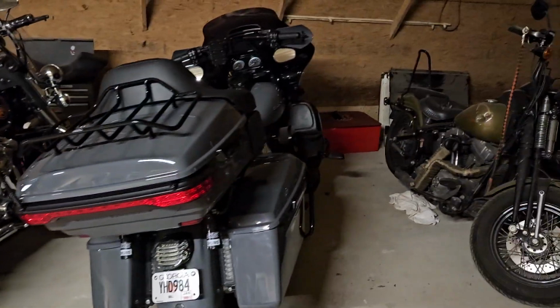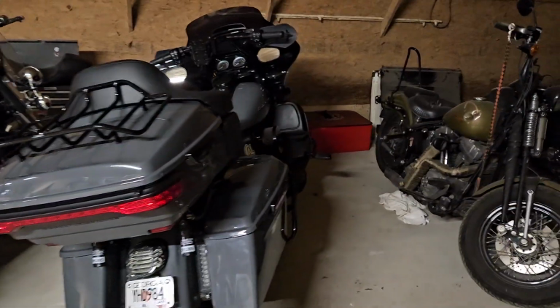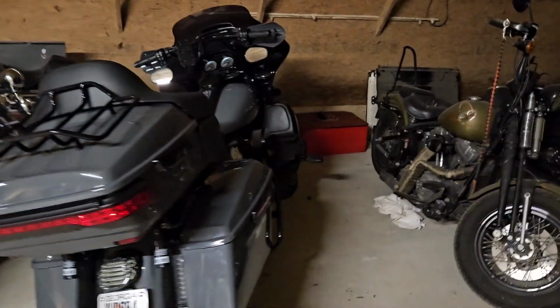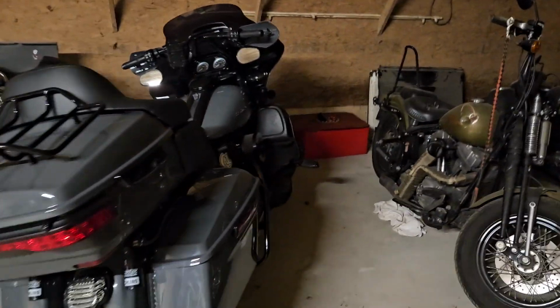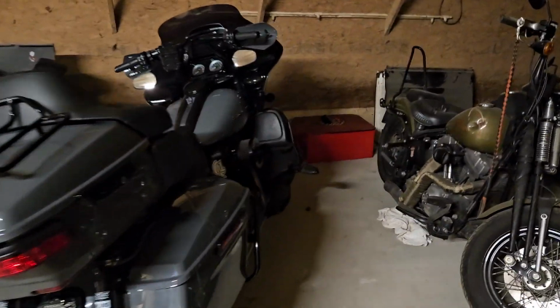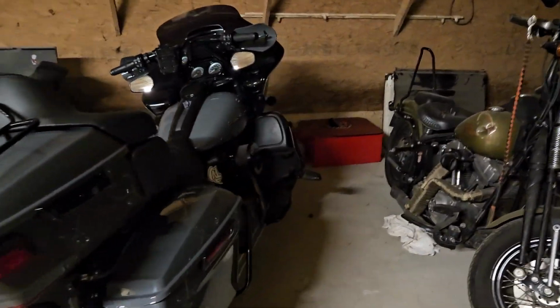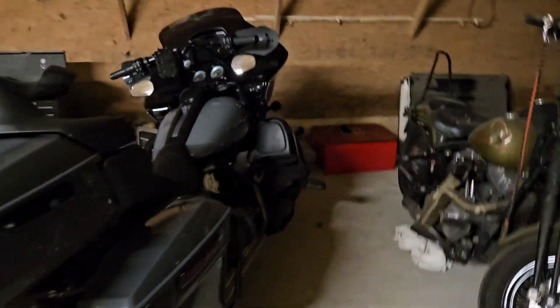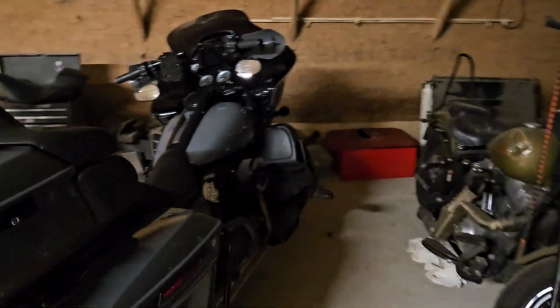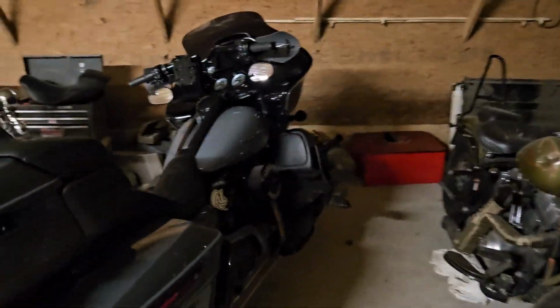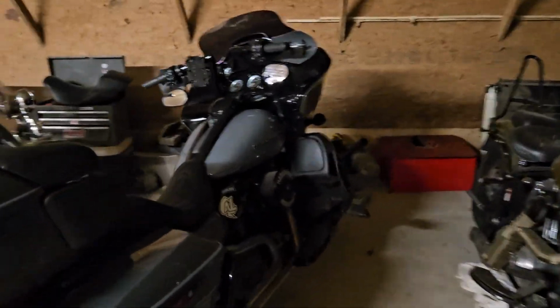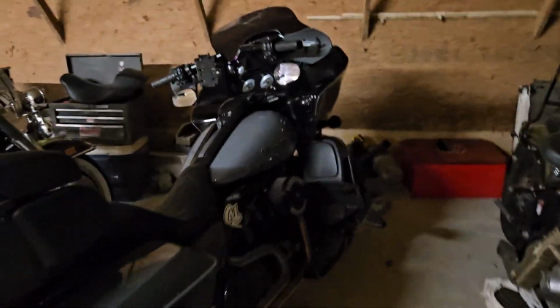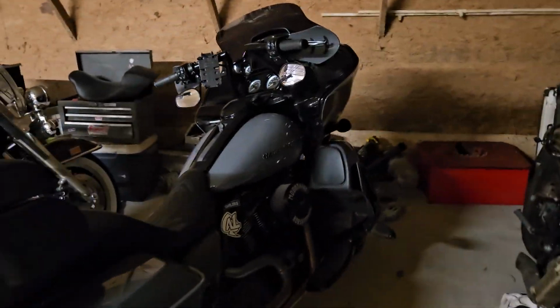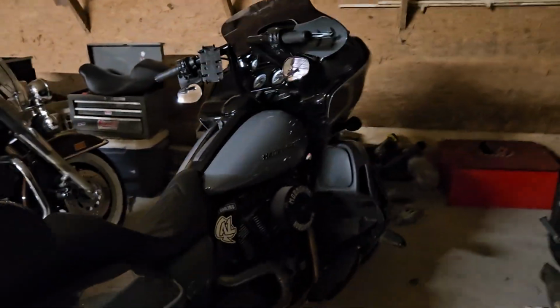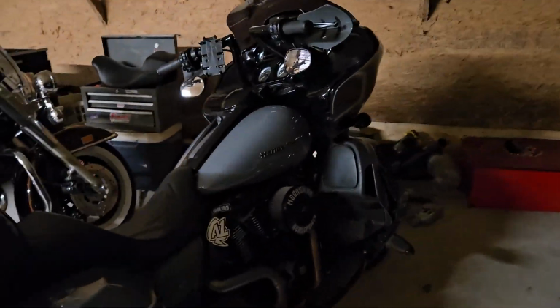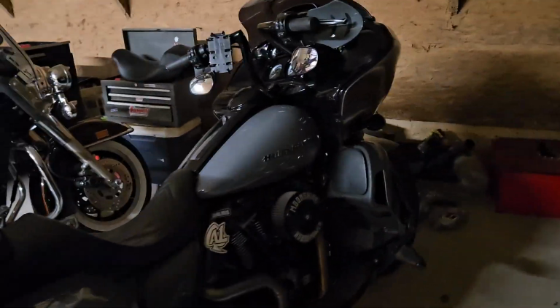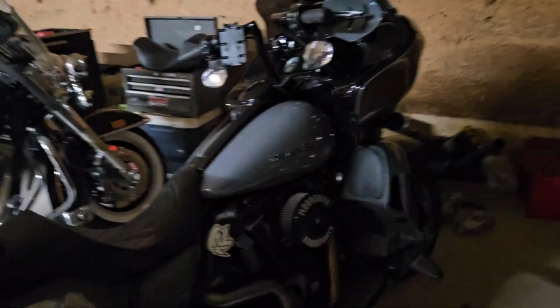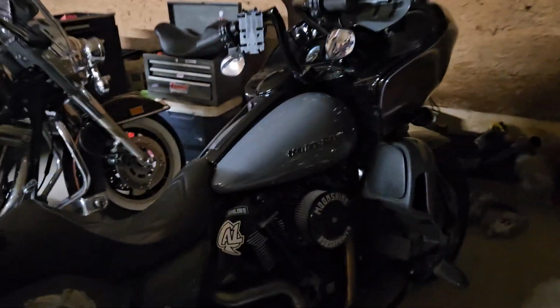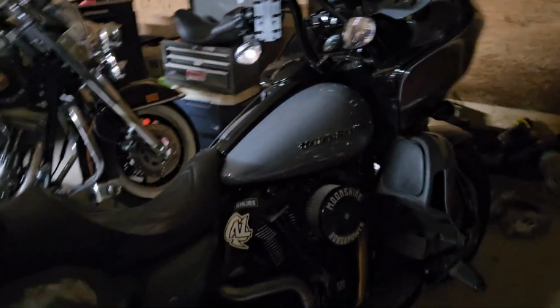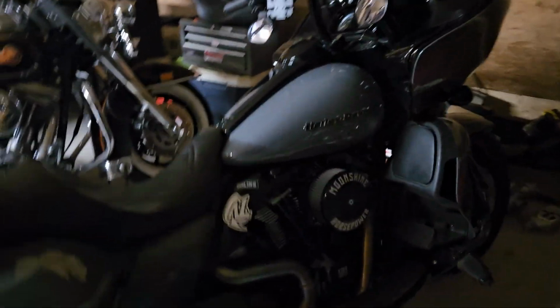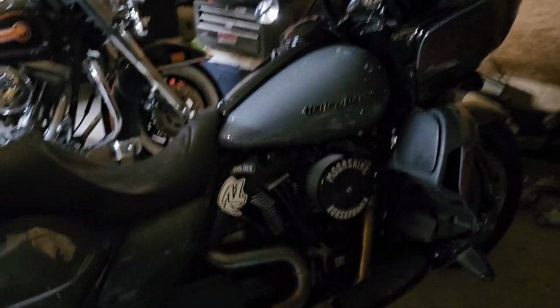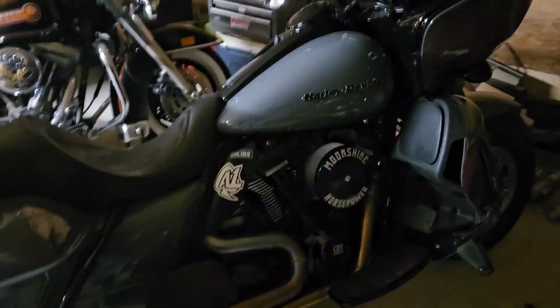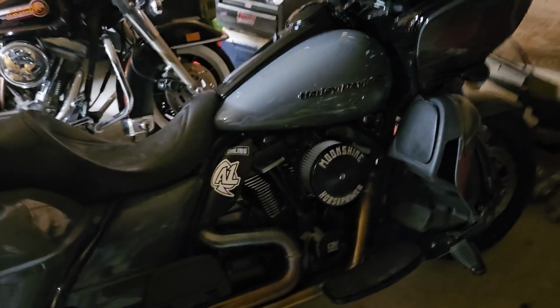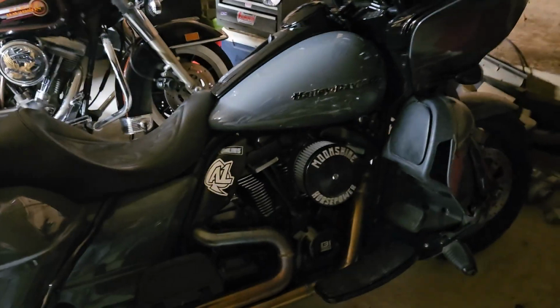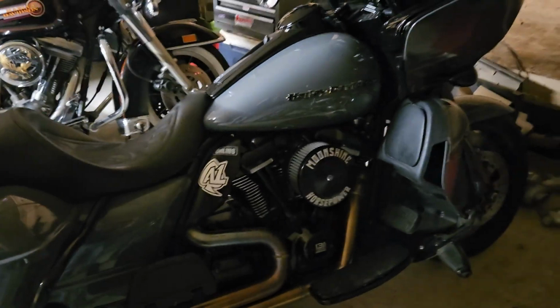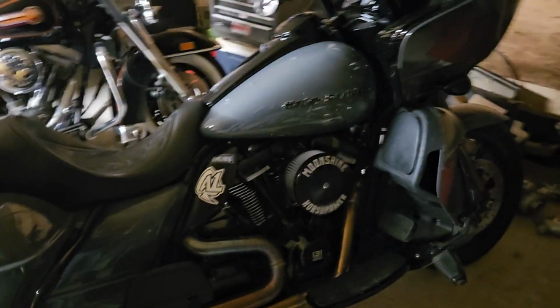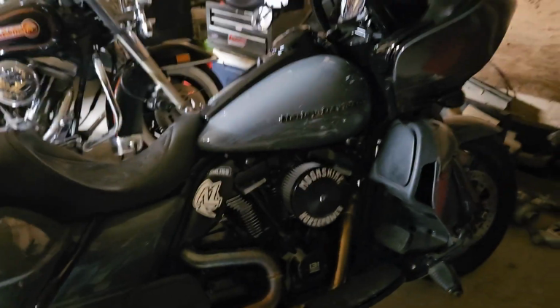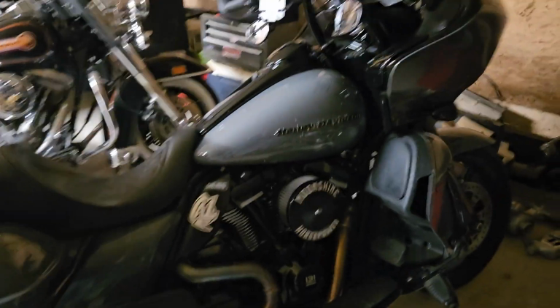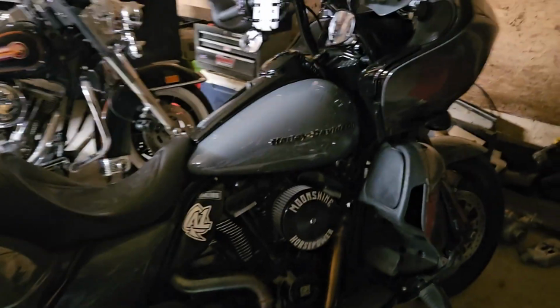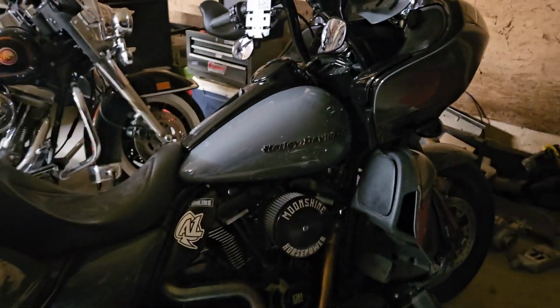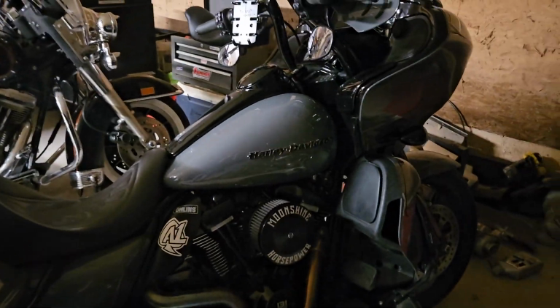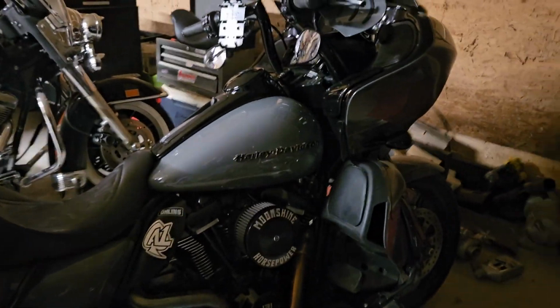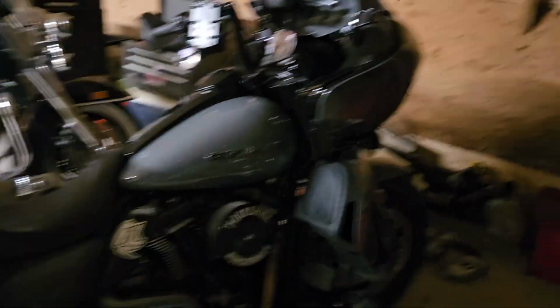If you want to spend a bunch of money at Moonshine Harley-Davidson and get a bike with about 150 horsepower, there's how you do it.